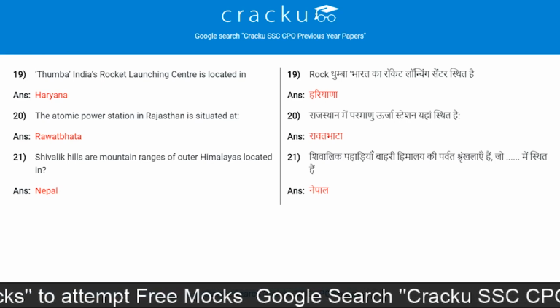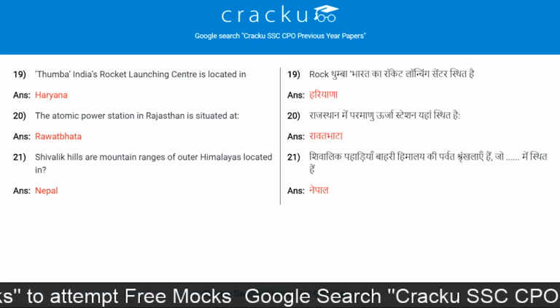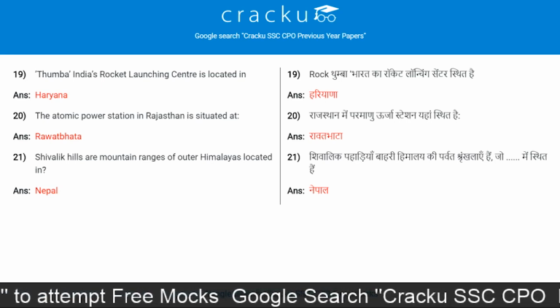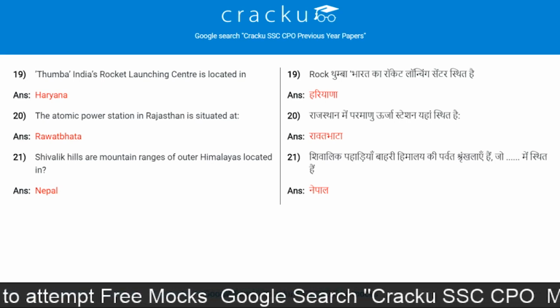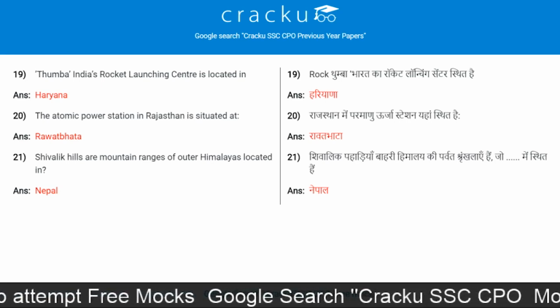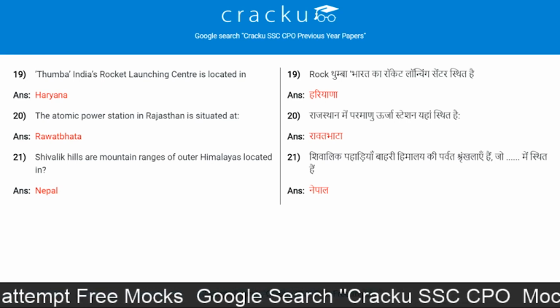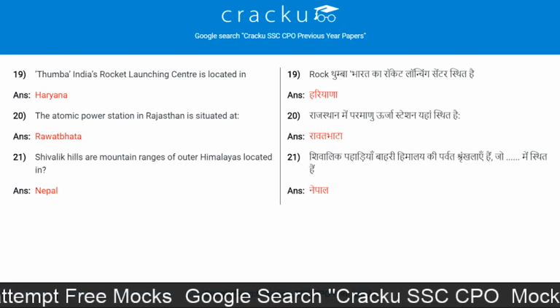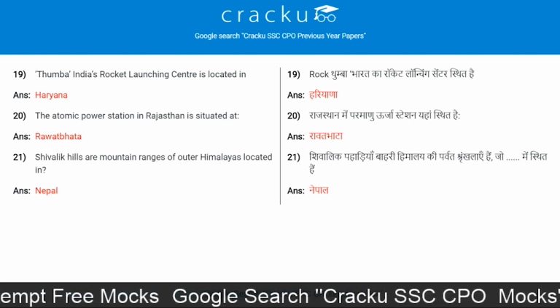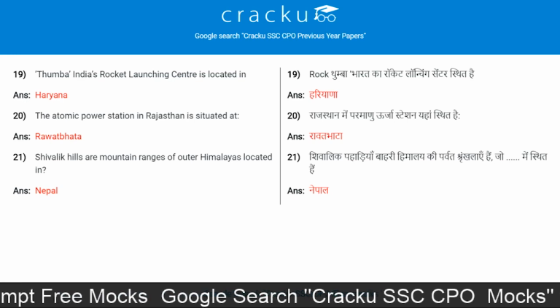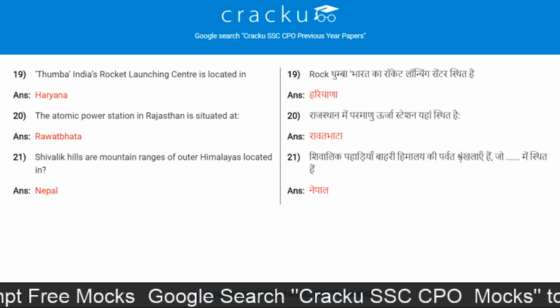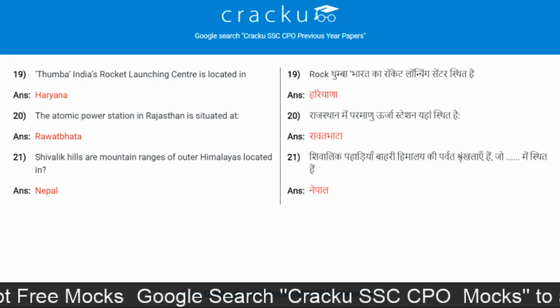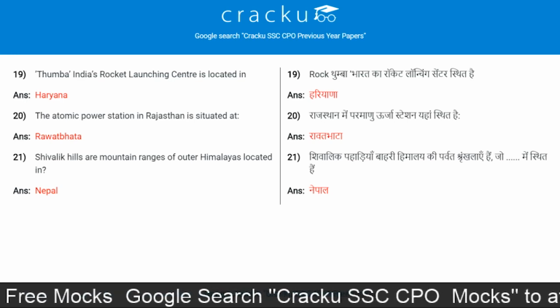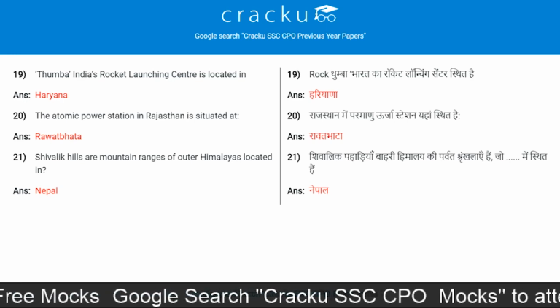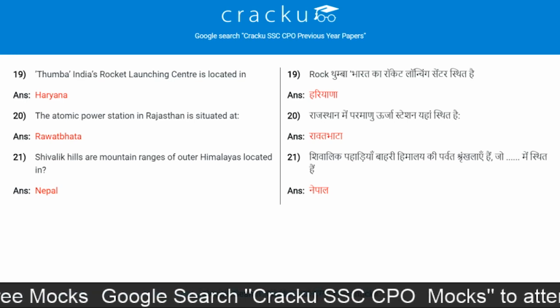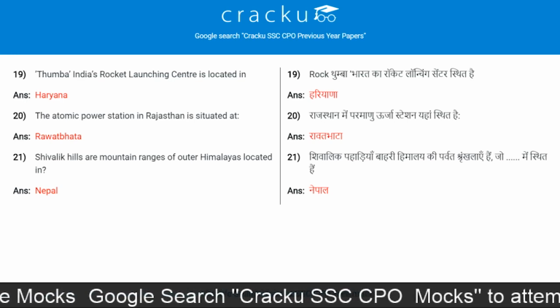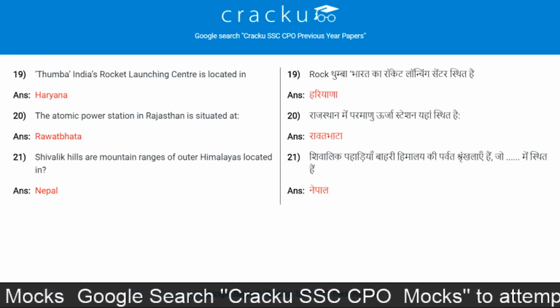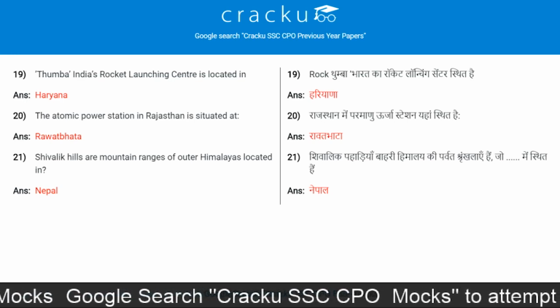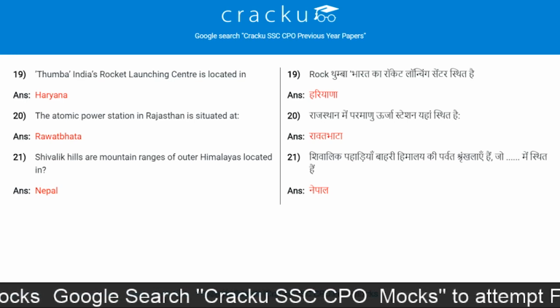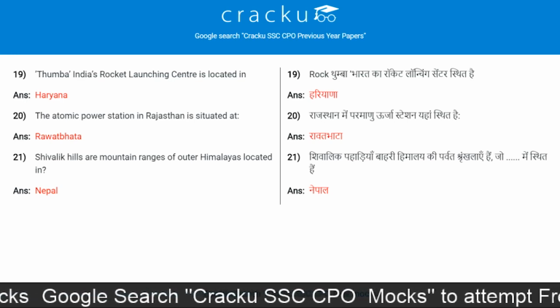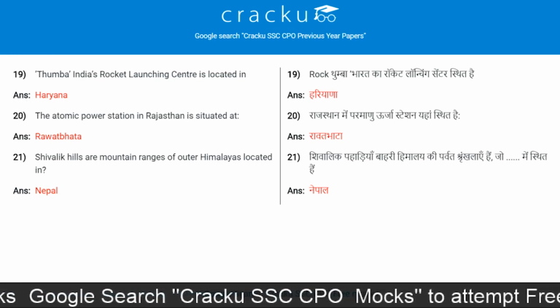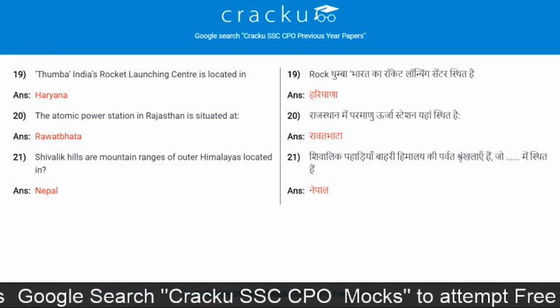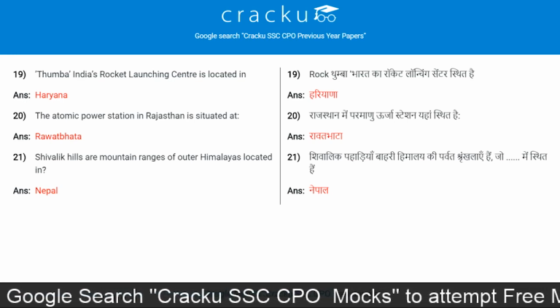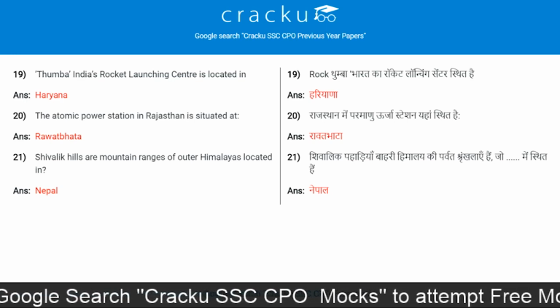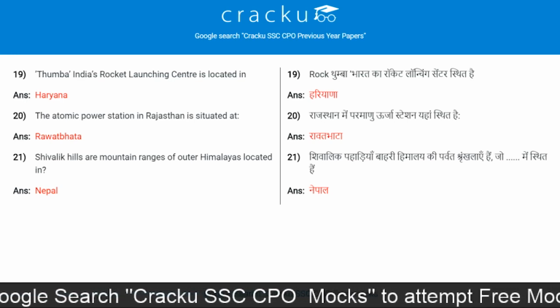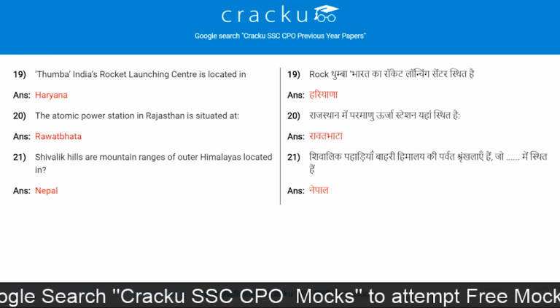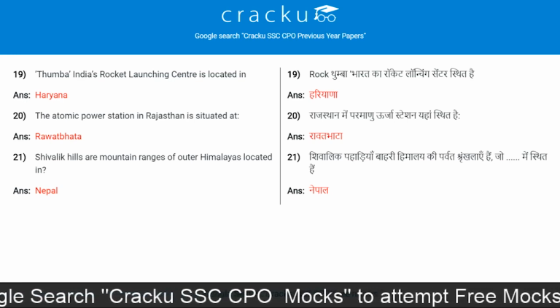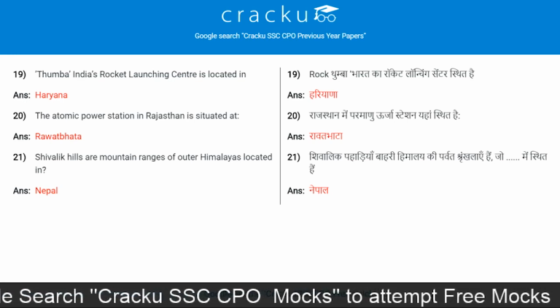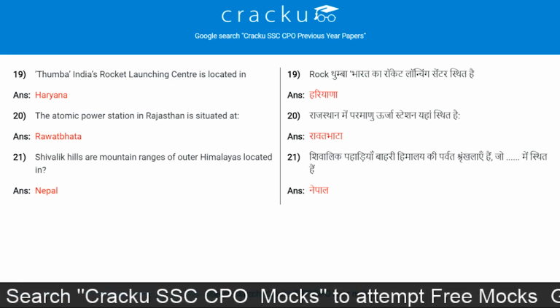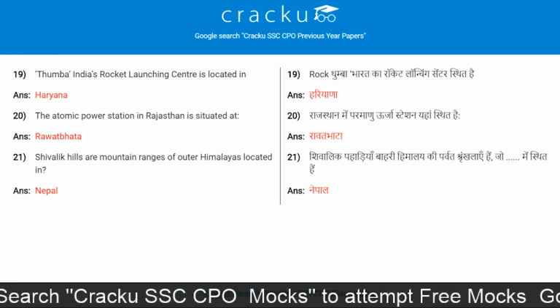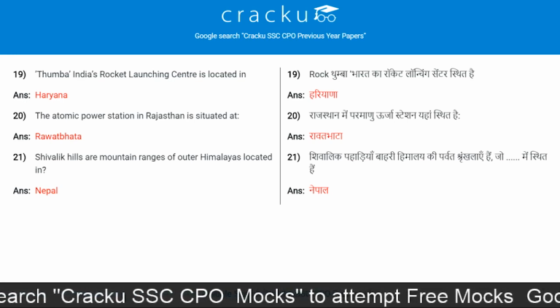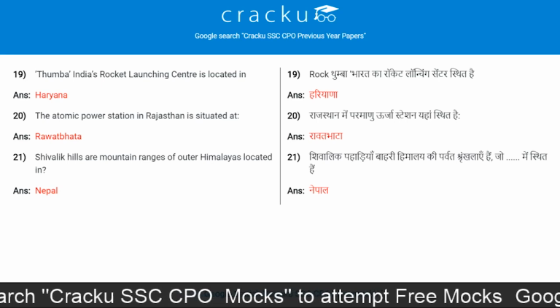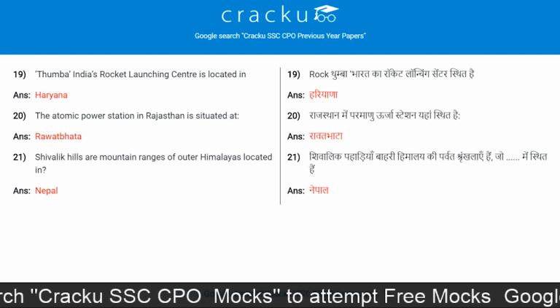Thumba, India's rocket launching centre, is located in Kerala. The Atomic Power Station in Rajasthan is situated at Rawatbhata.